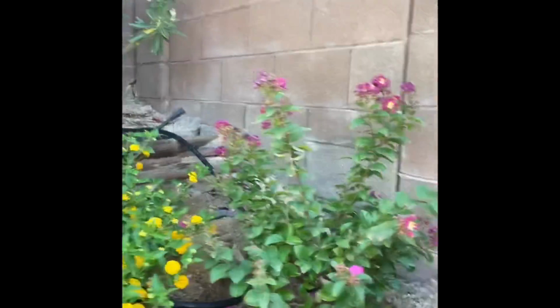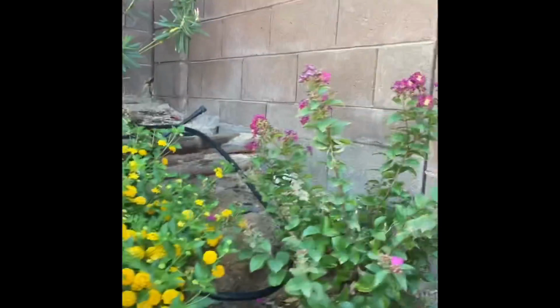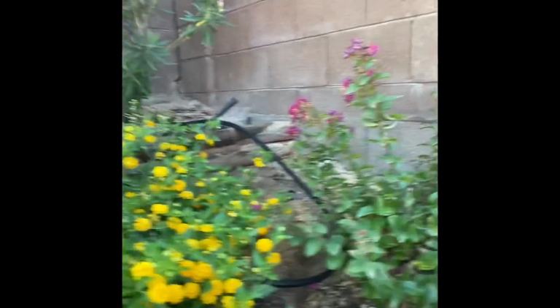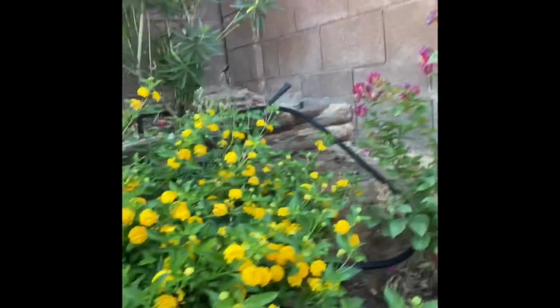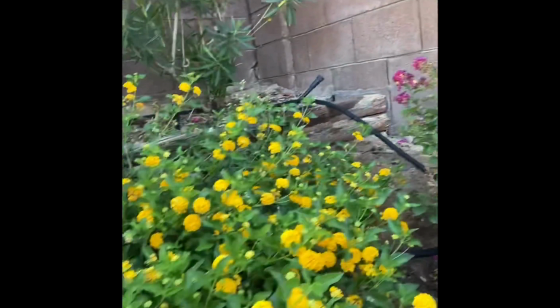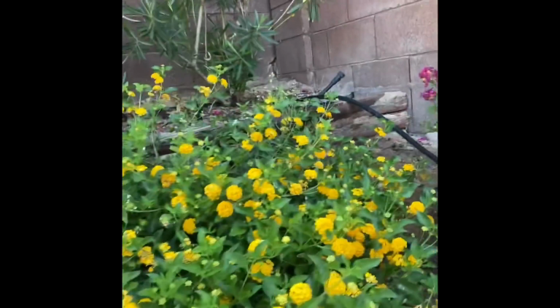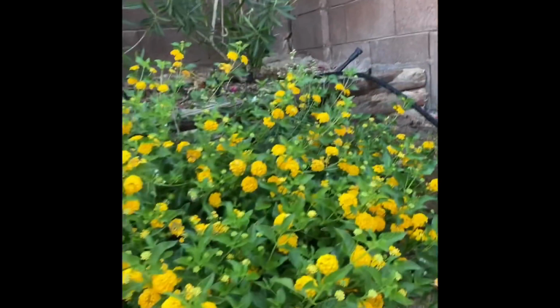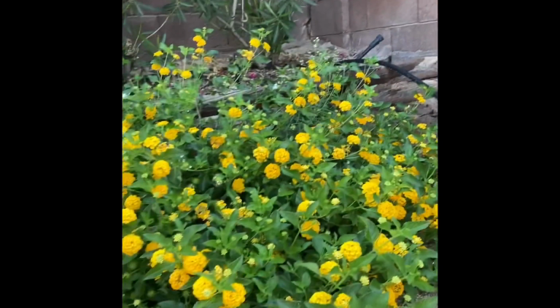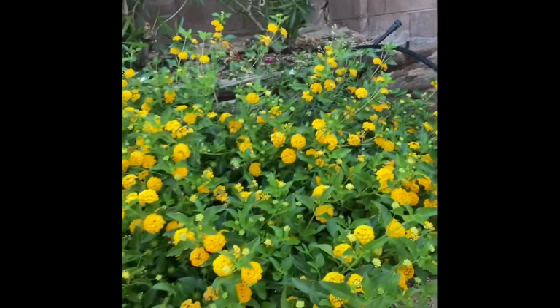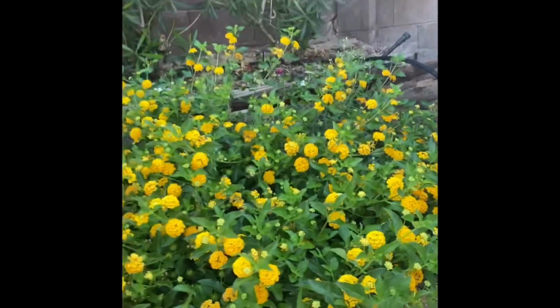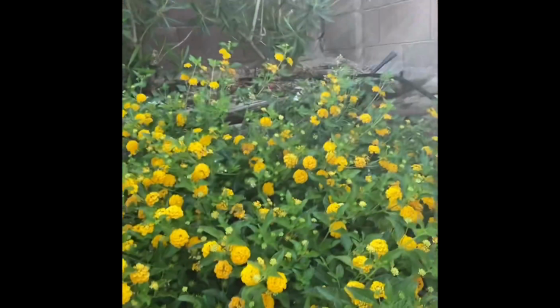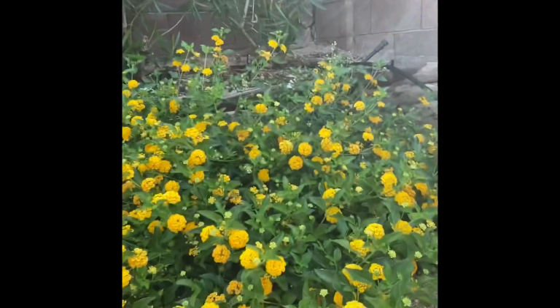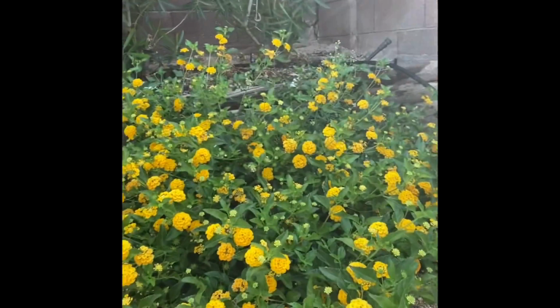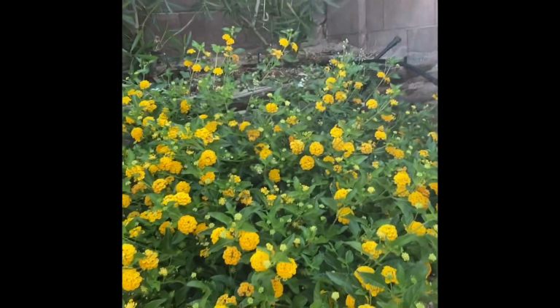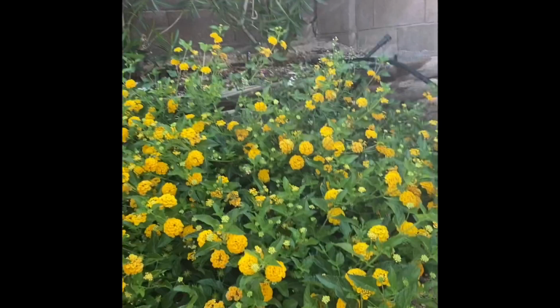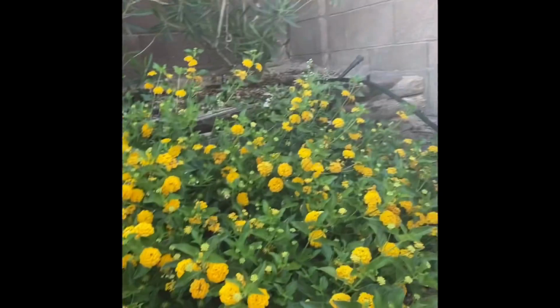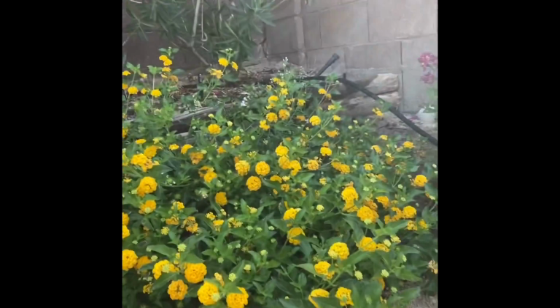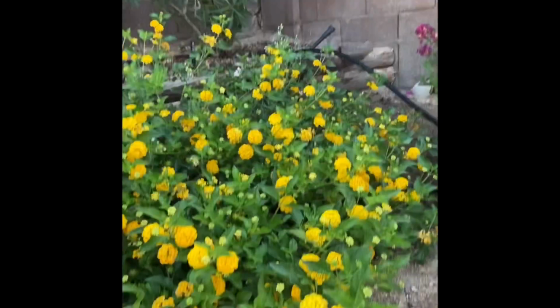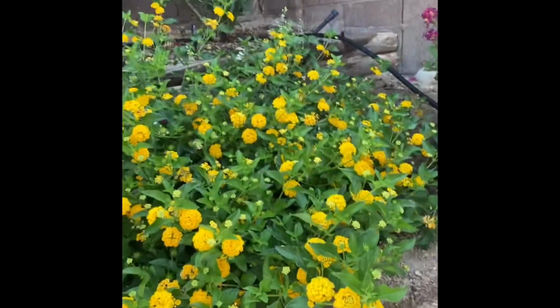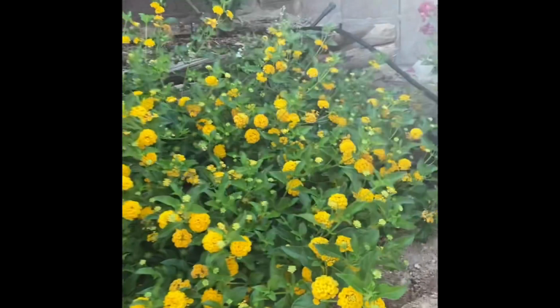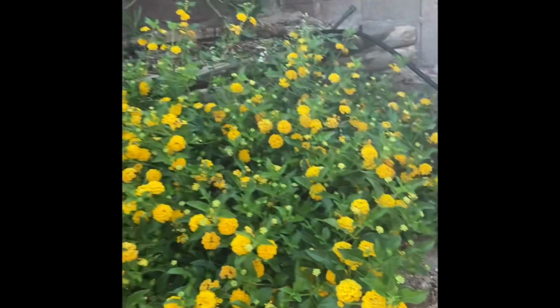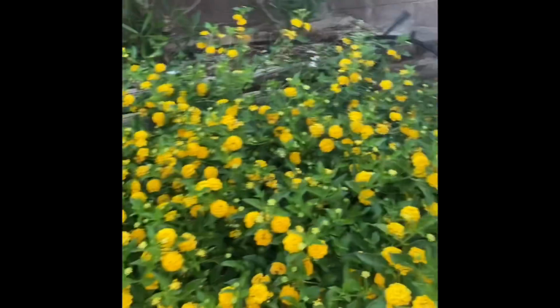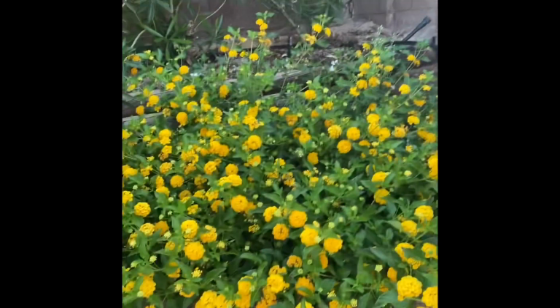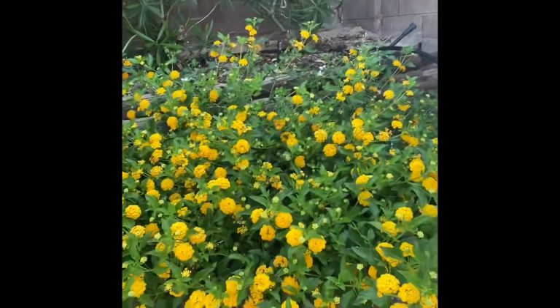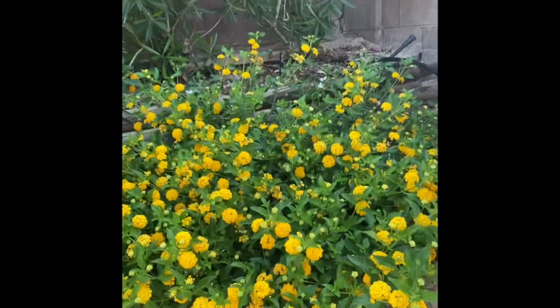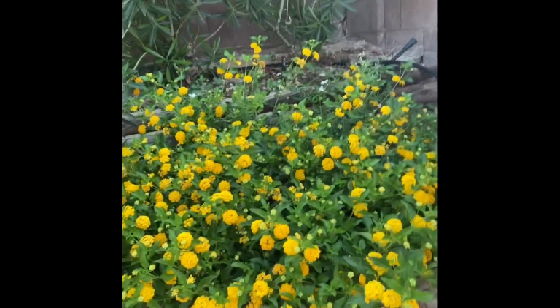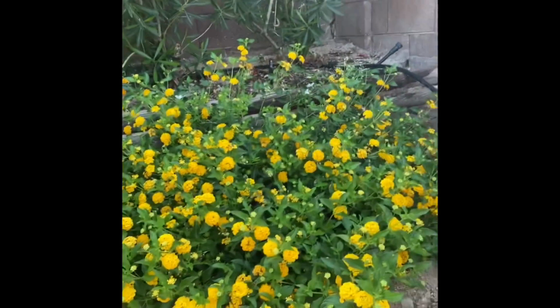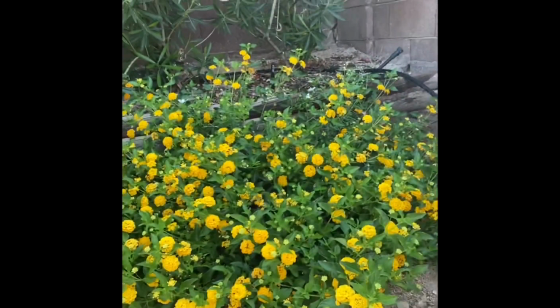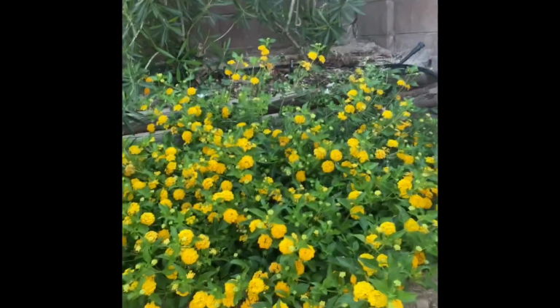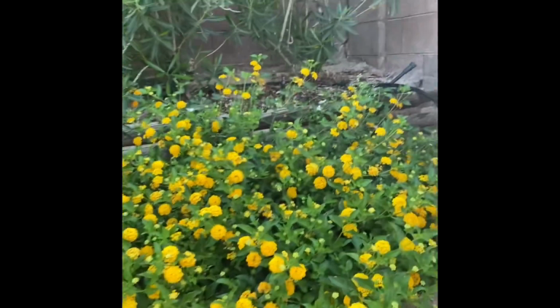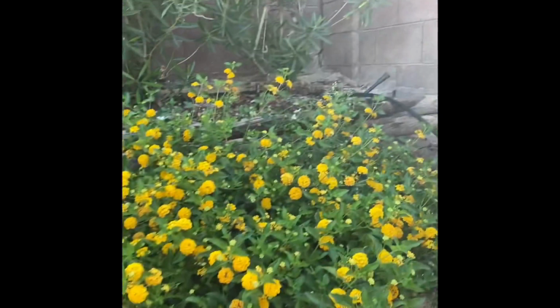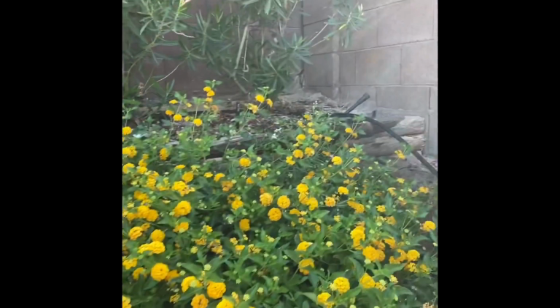This is a lantana plant that was already here, and it has gotten huge as a result.